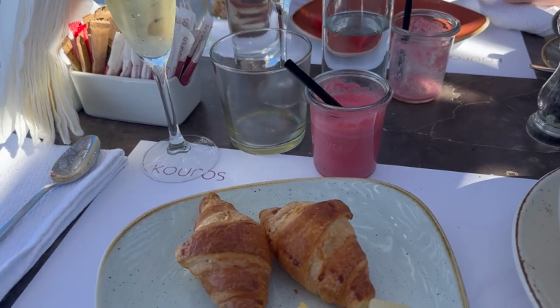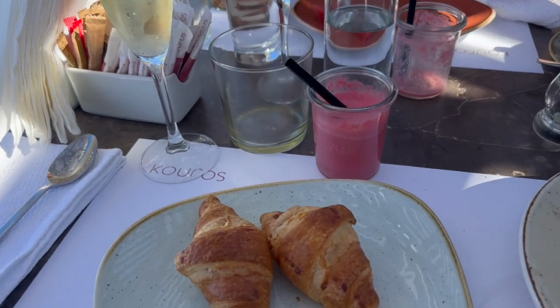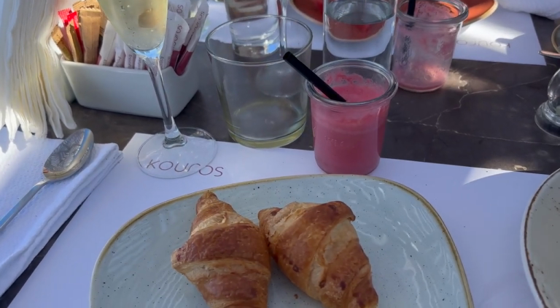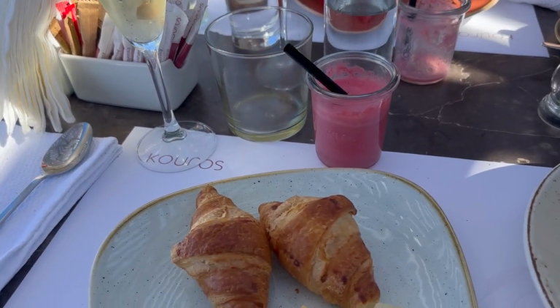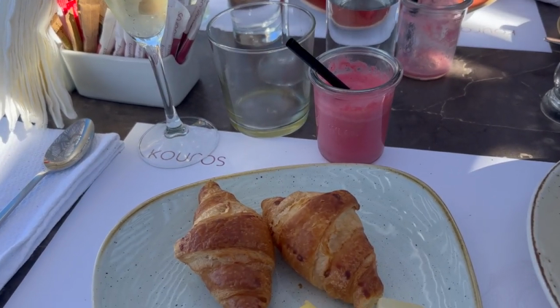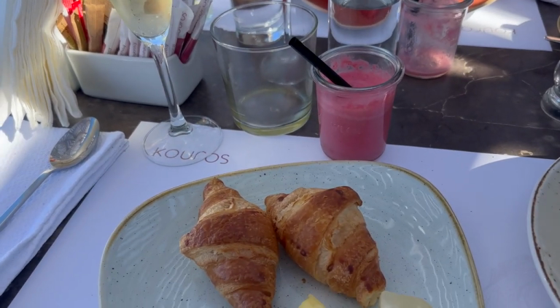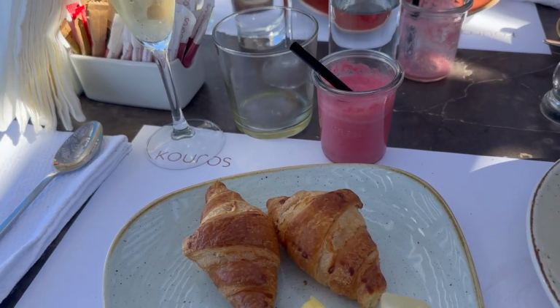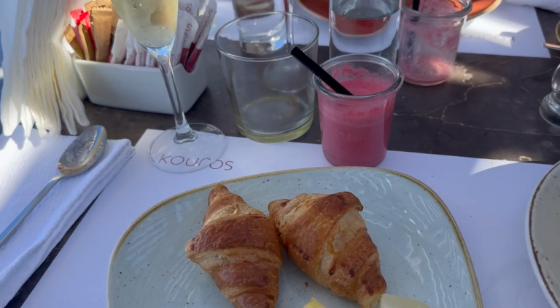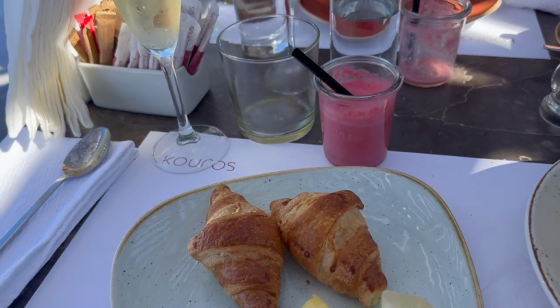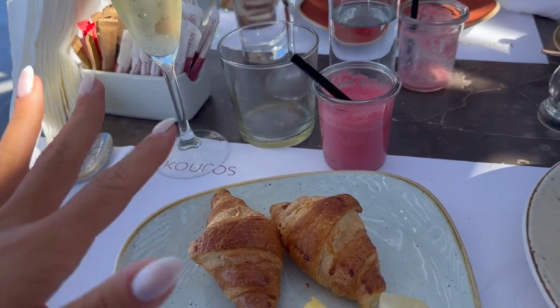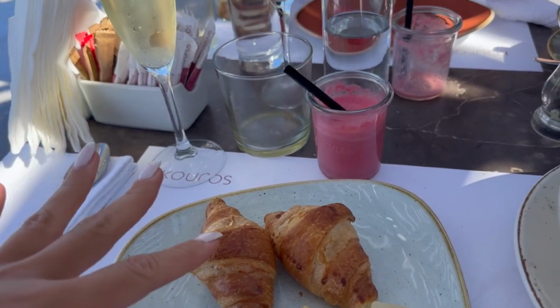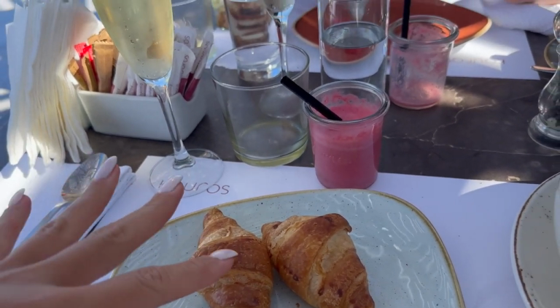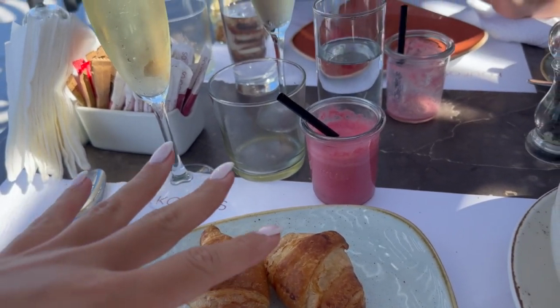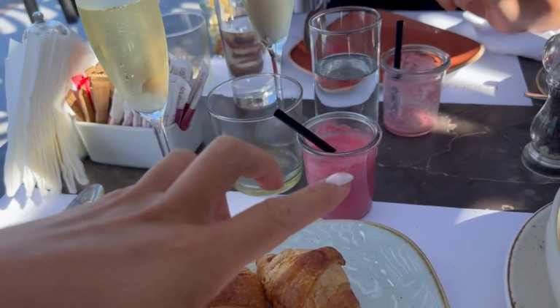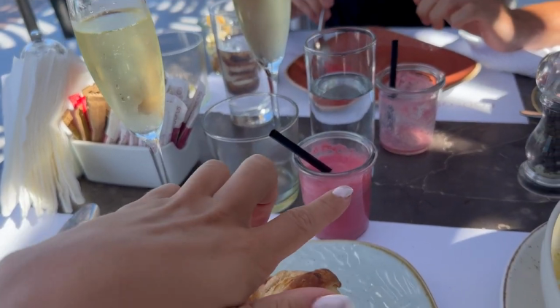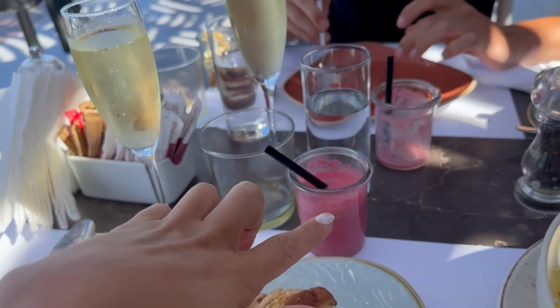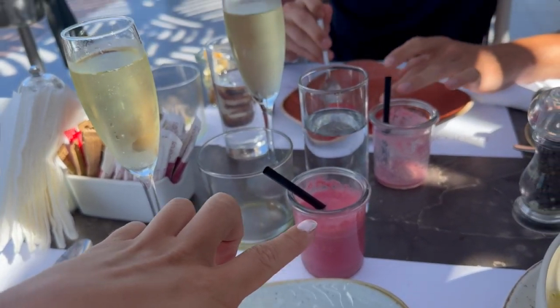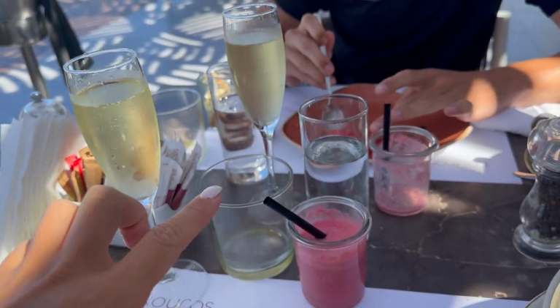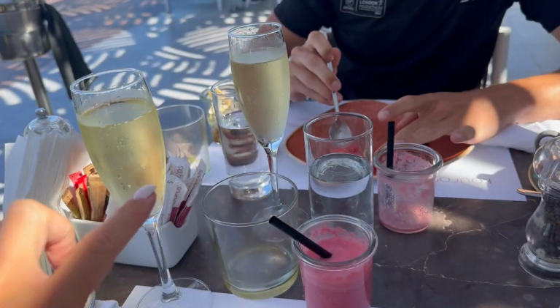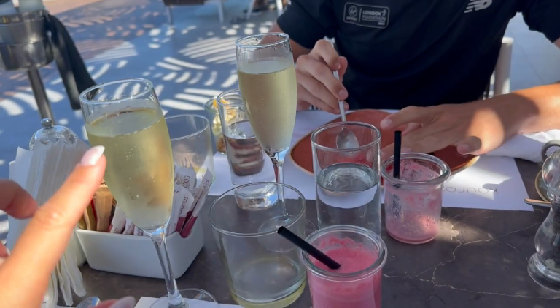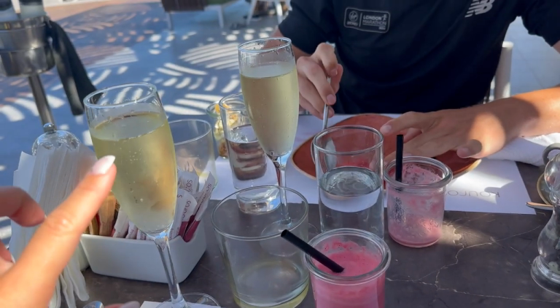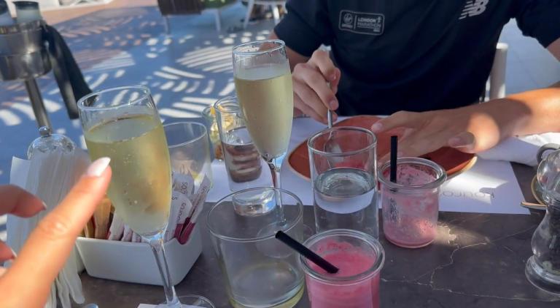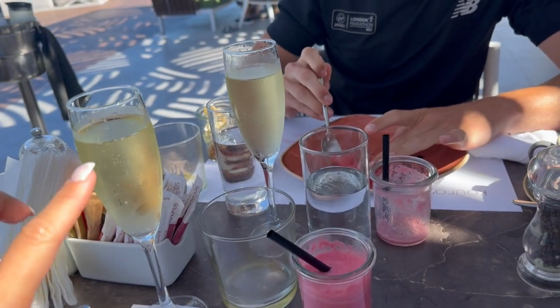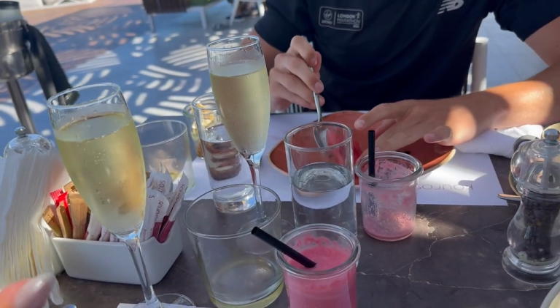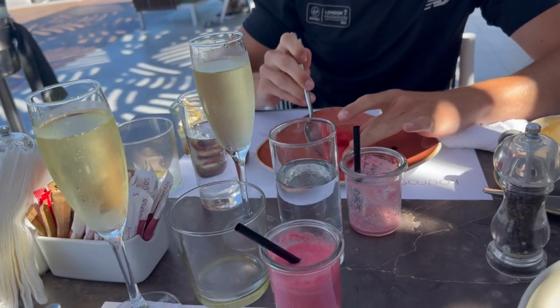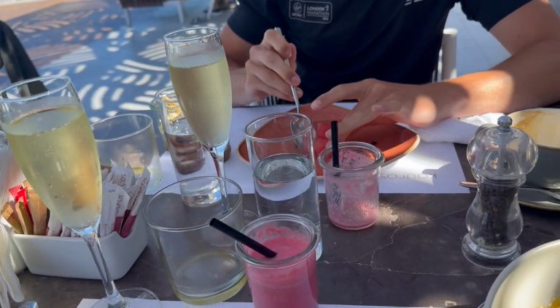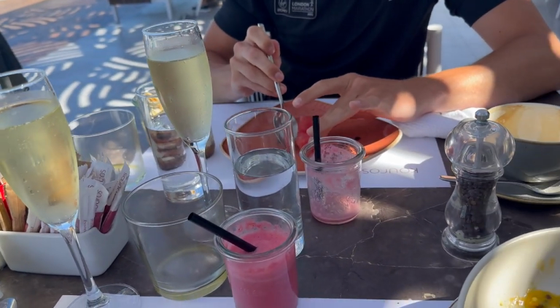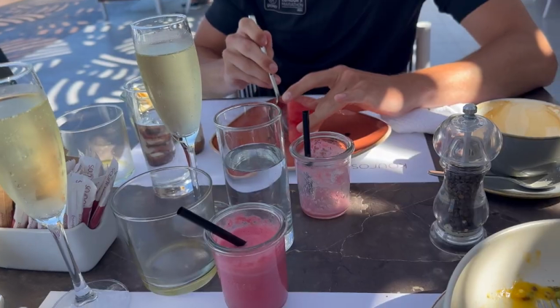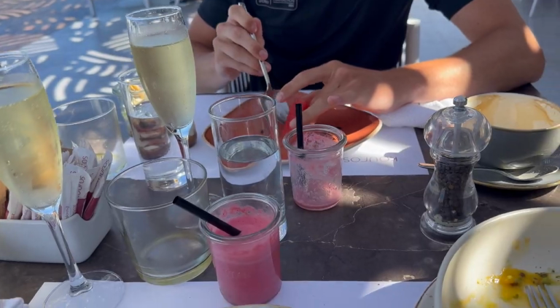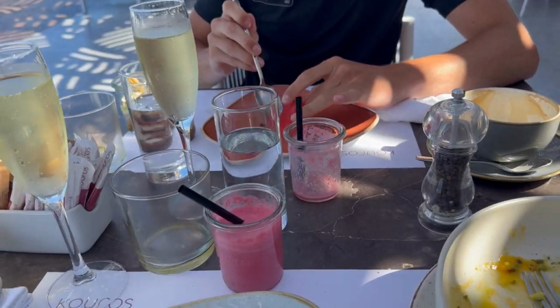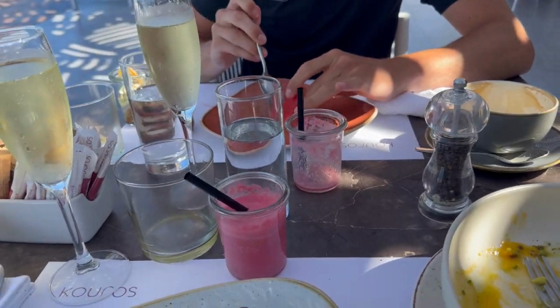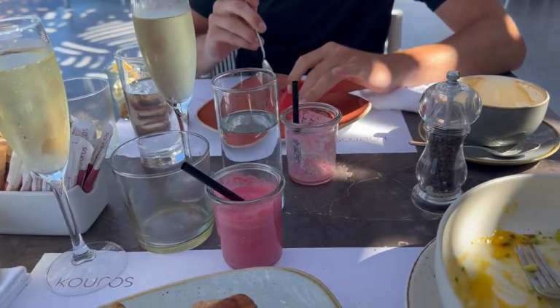The avocado was lovely. I'm now into croissant — I've got a smoothie, we've got Prosecco, it's all going on here at breakfast!